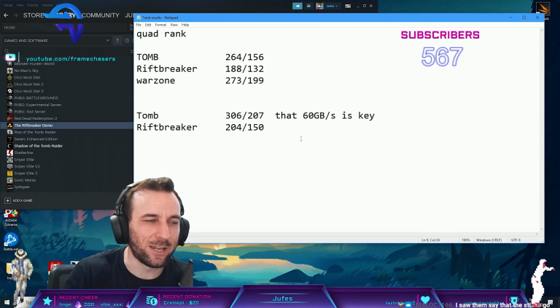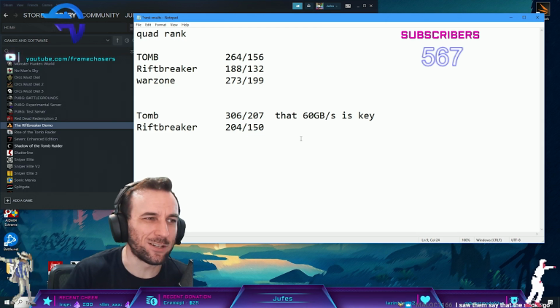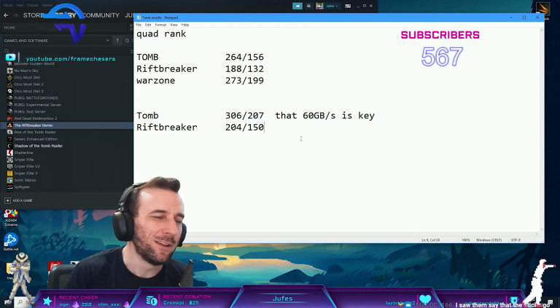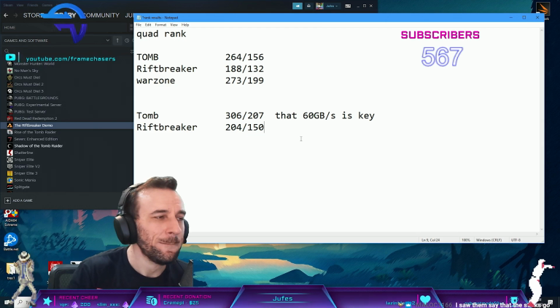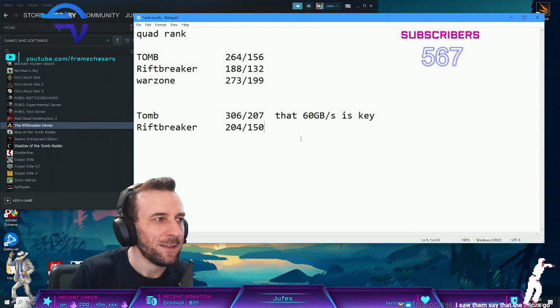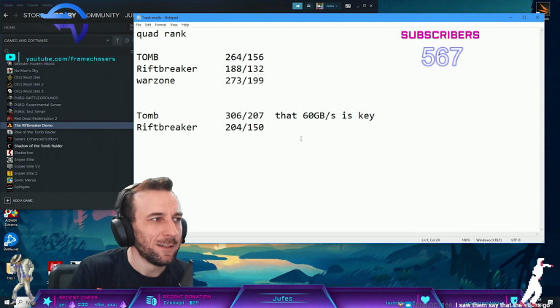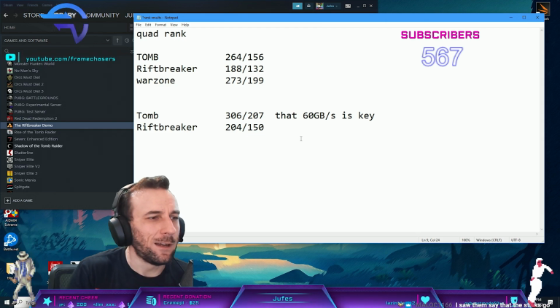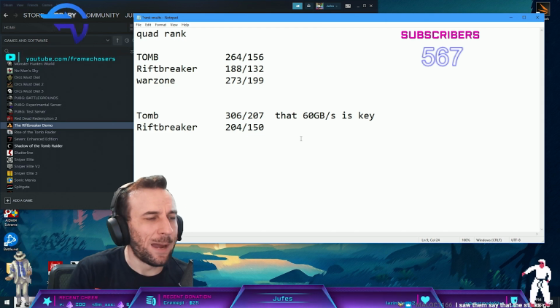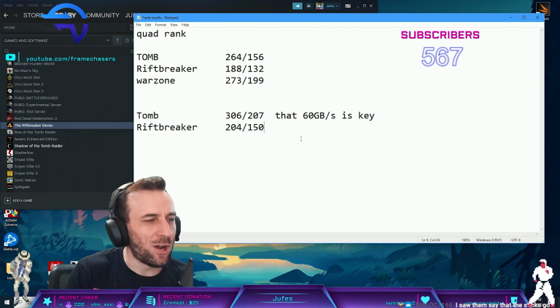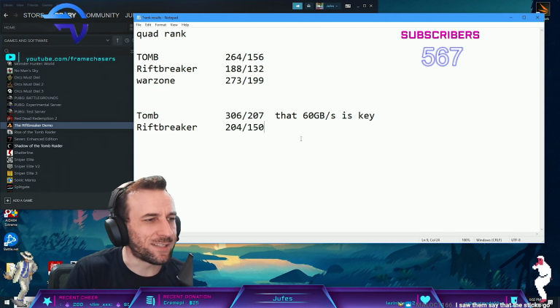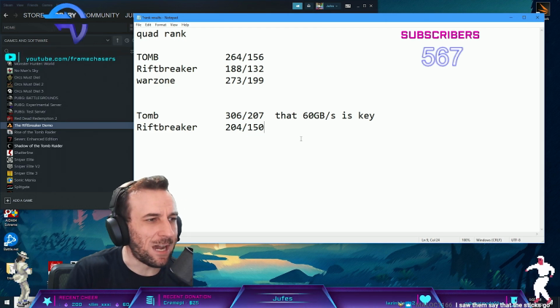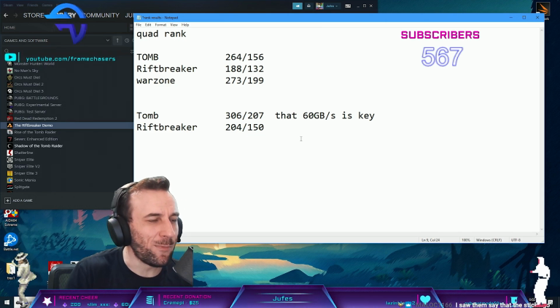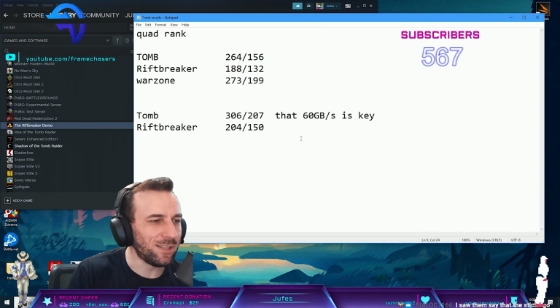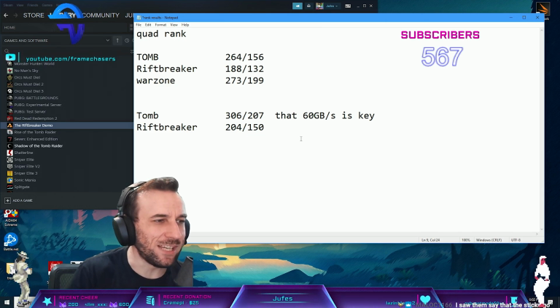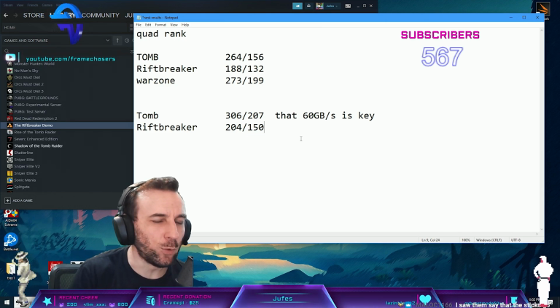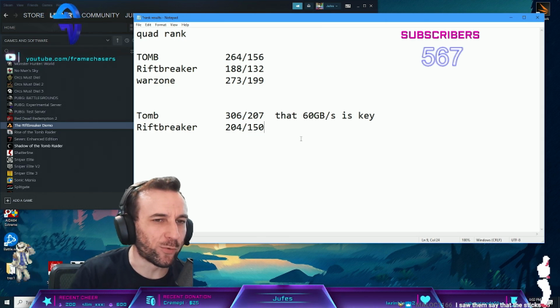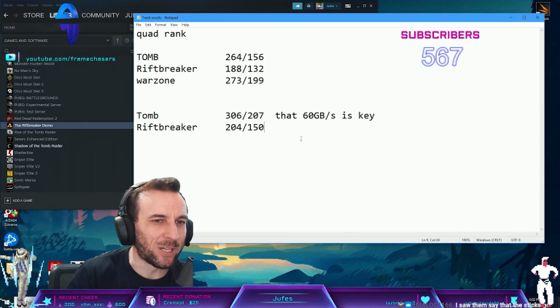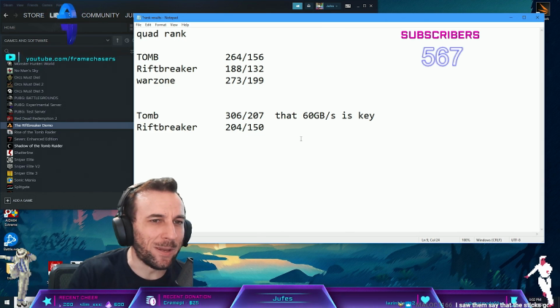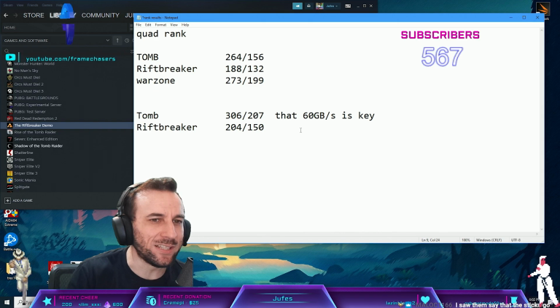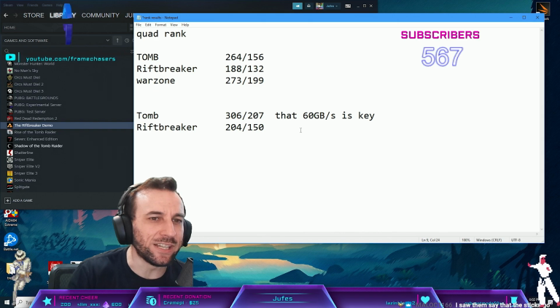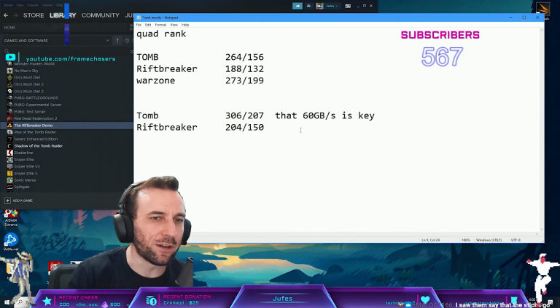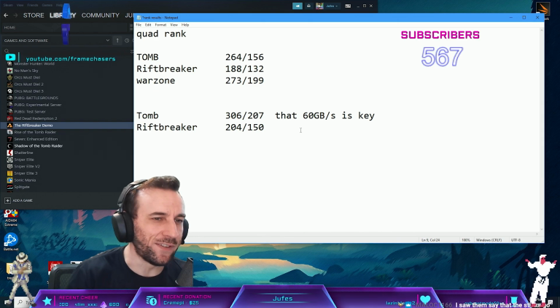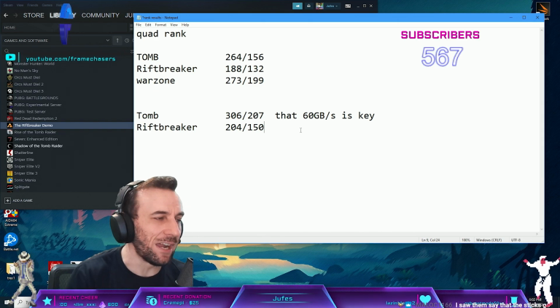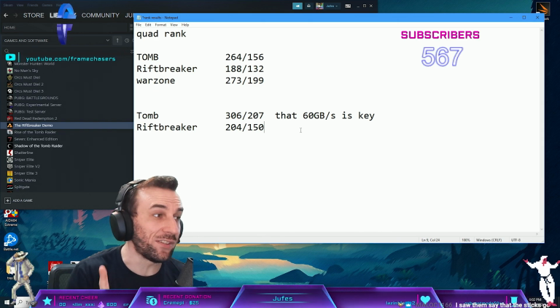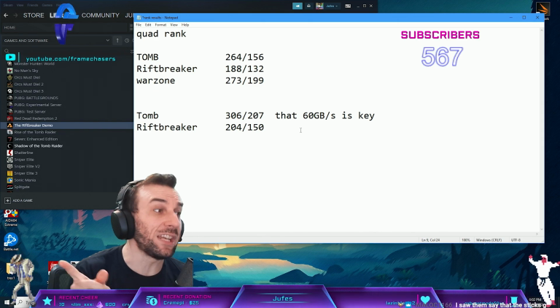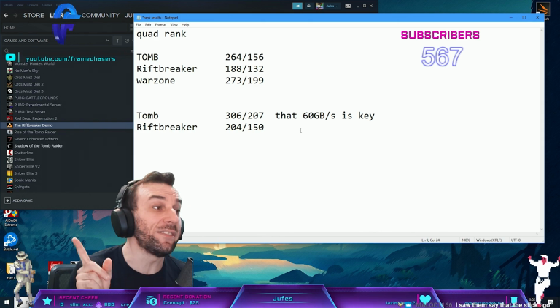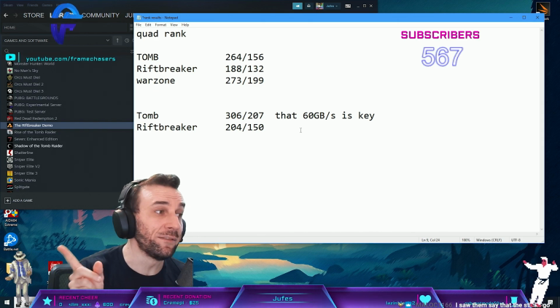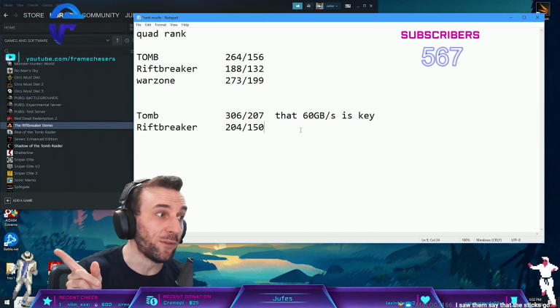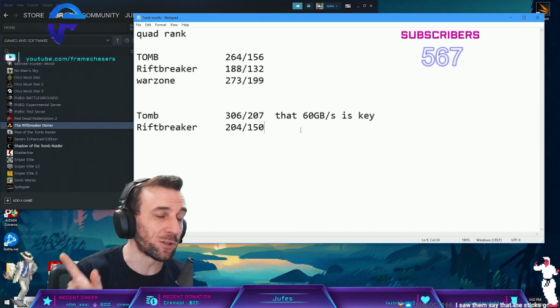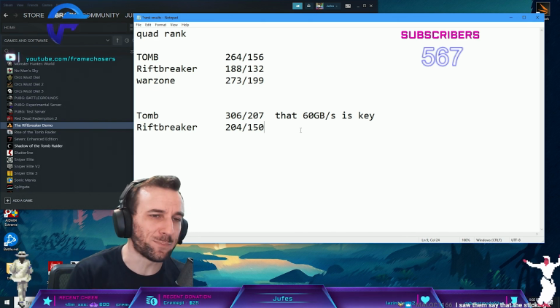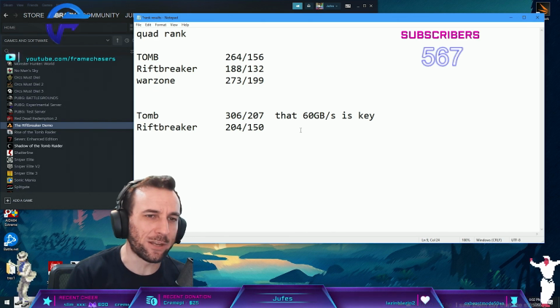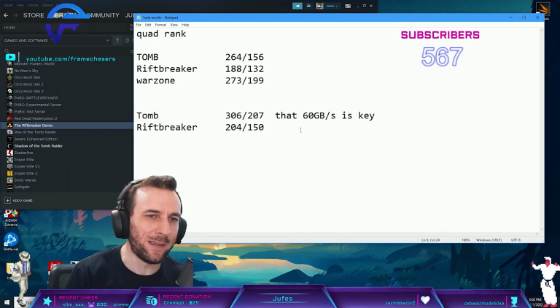So I'm not down with recommending DDR5, even for Spider-Man.